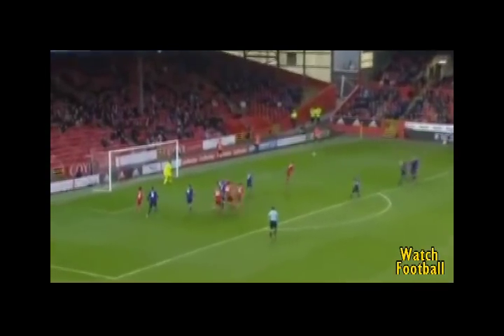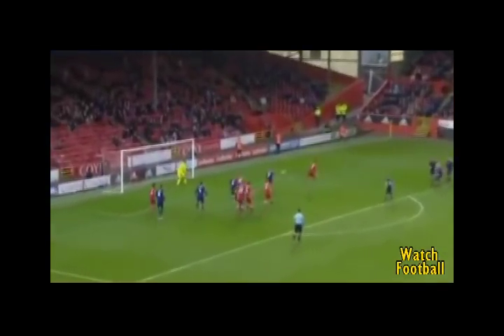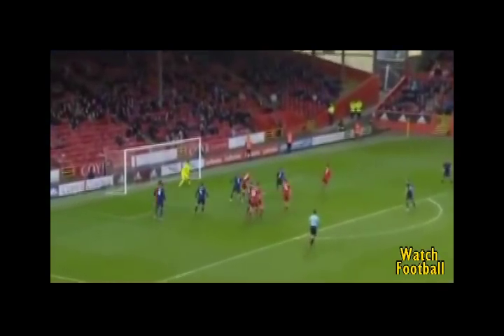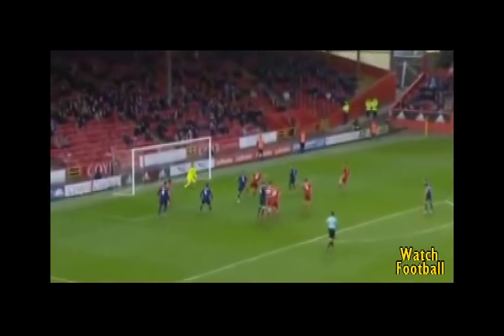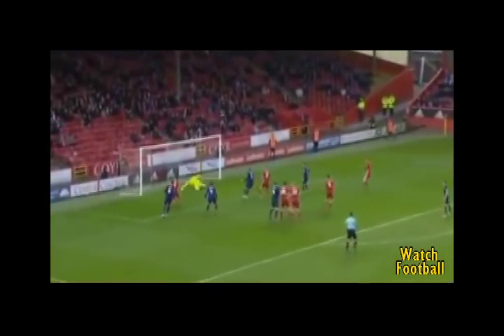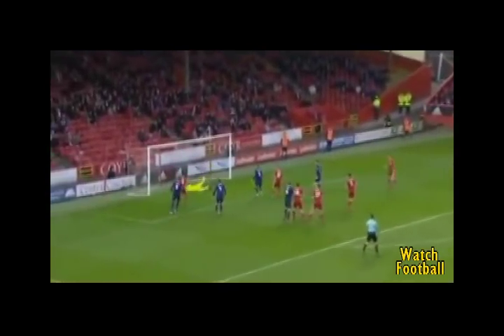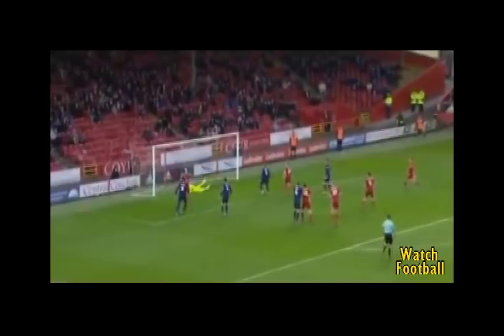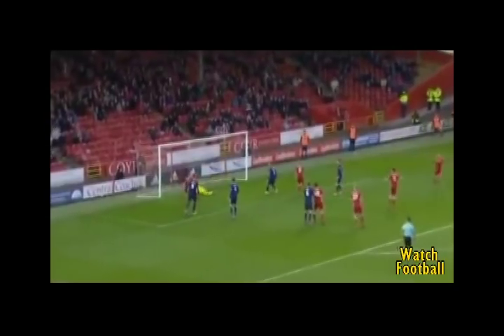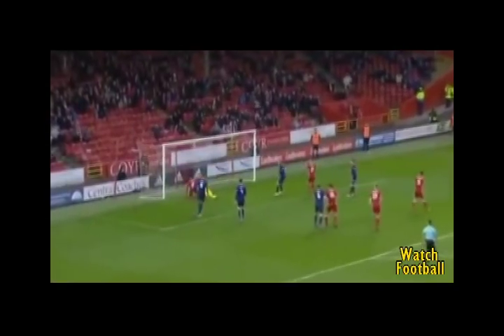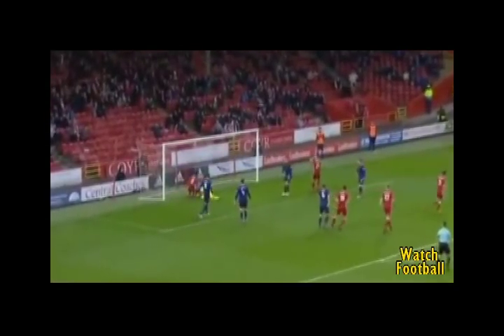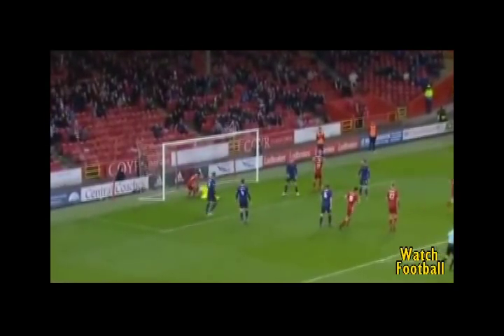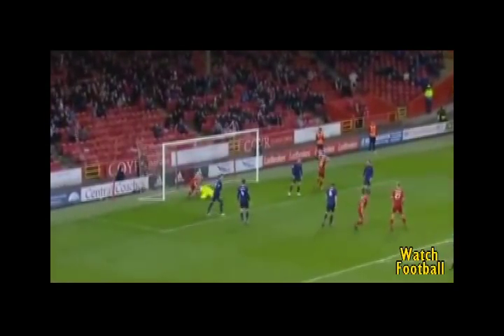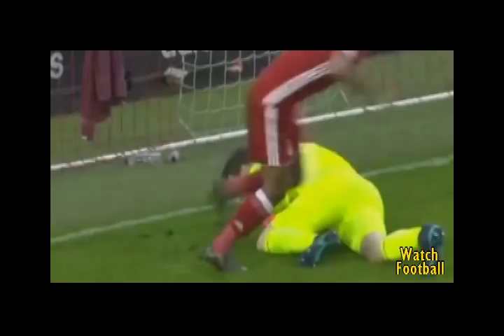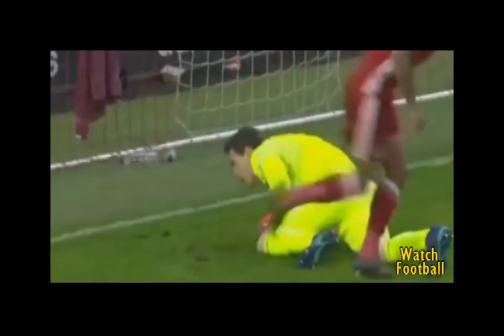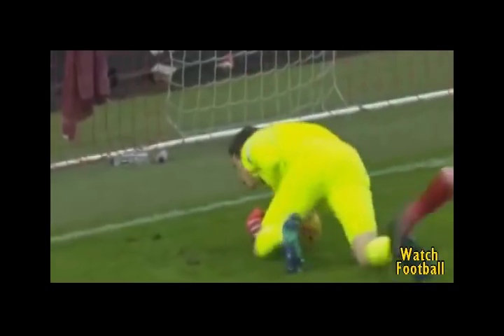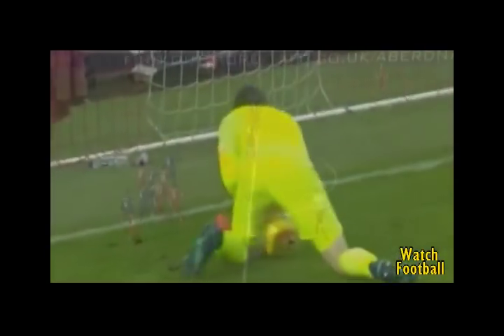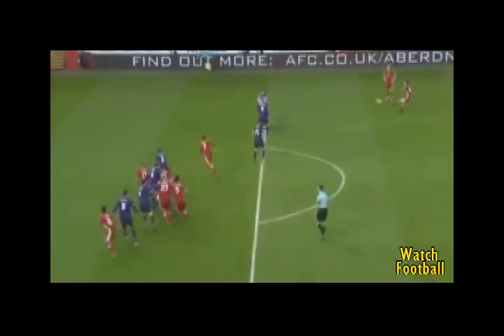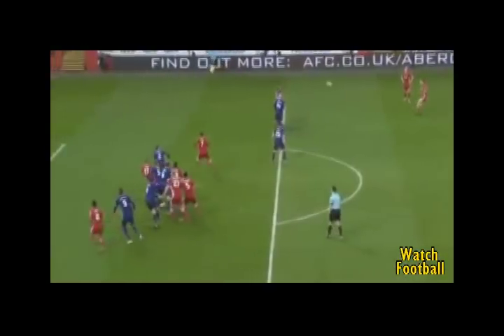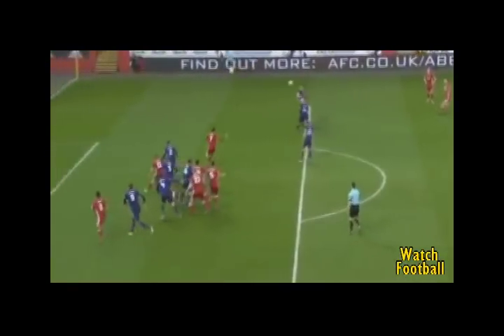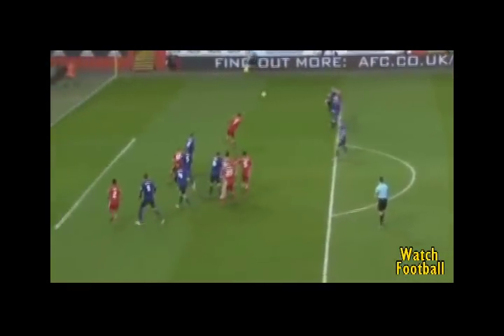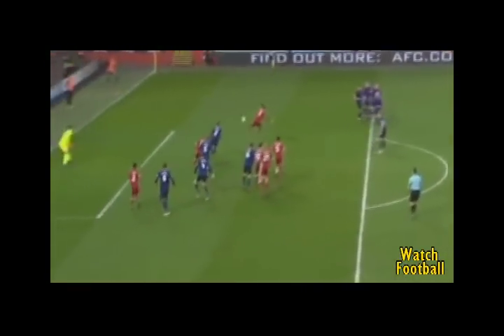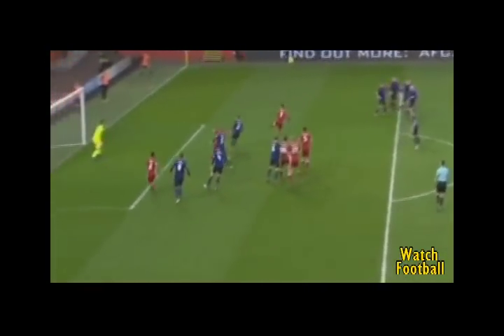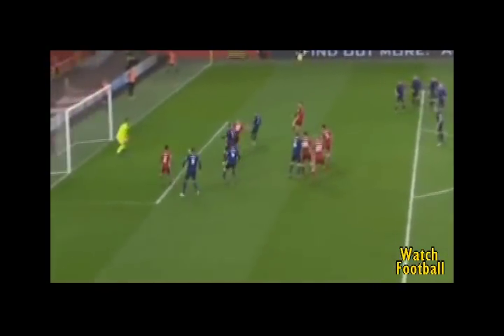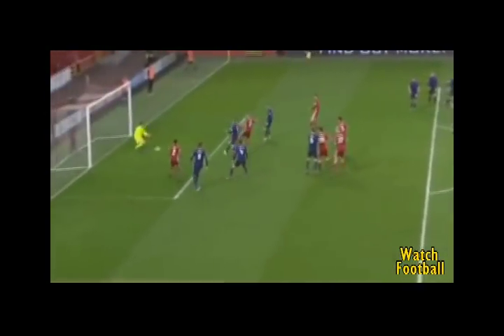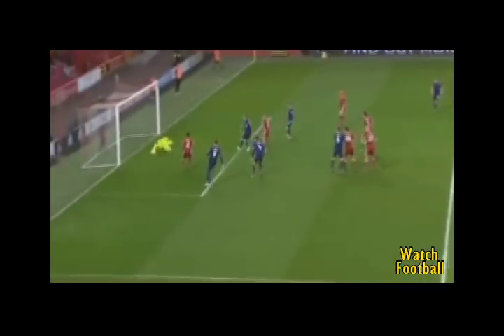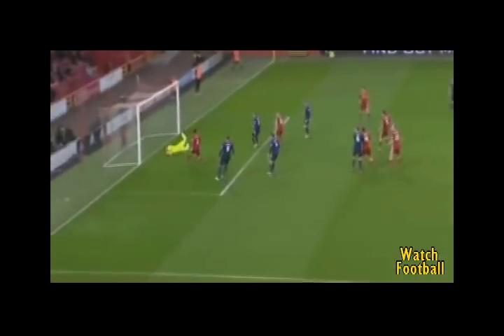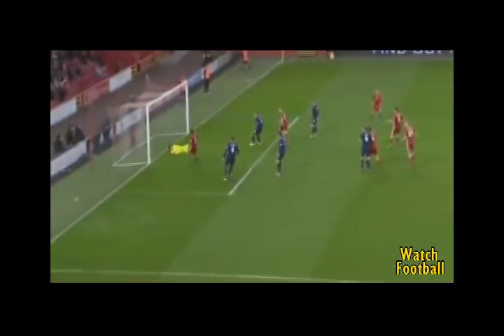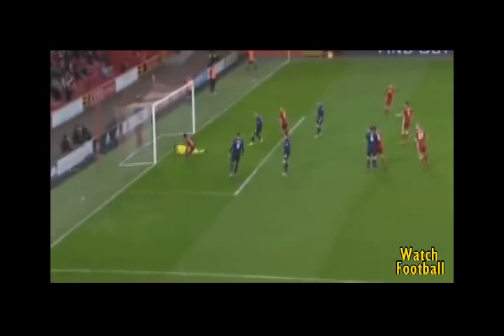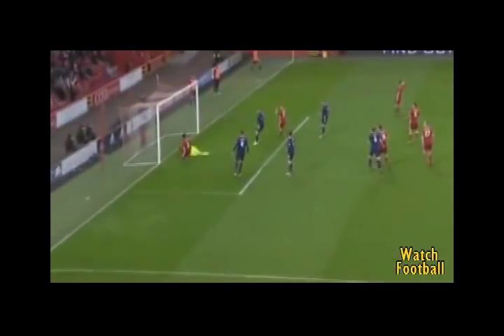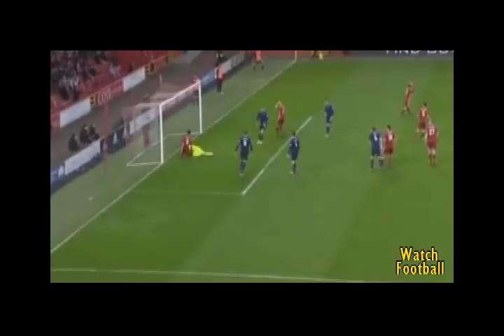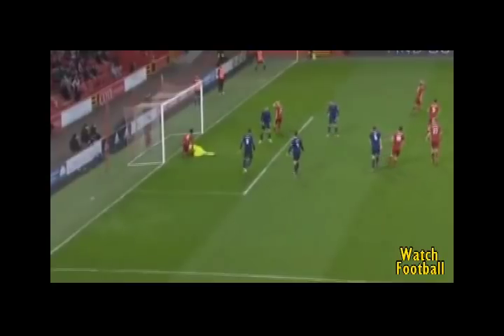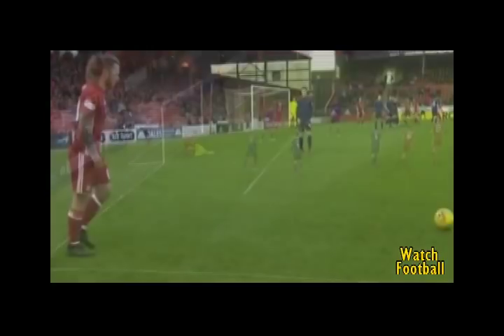May takes, and it's a great save. Again, it's just a simple ball into the box — not marking.